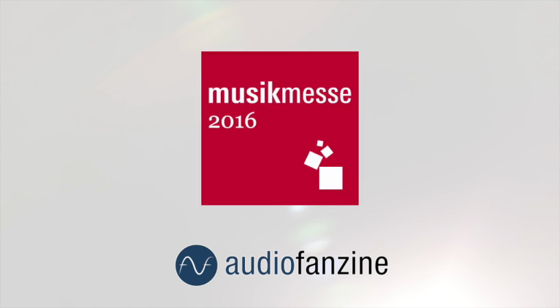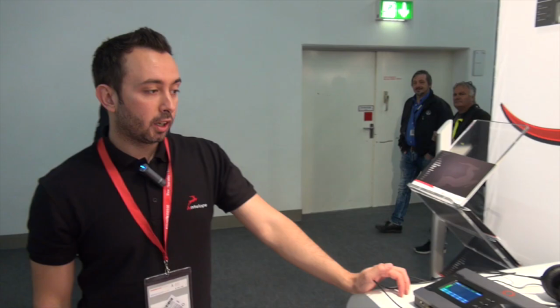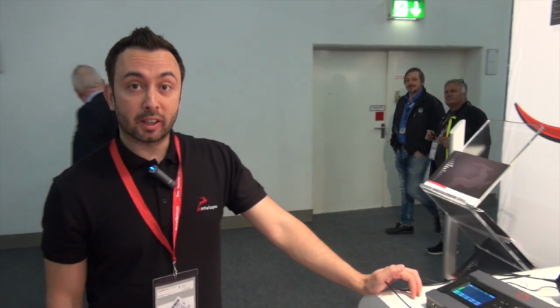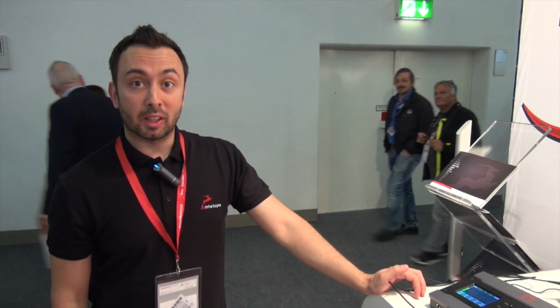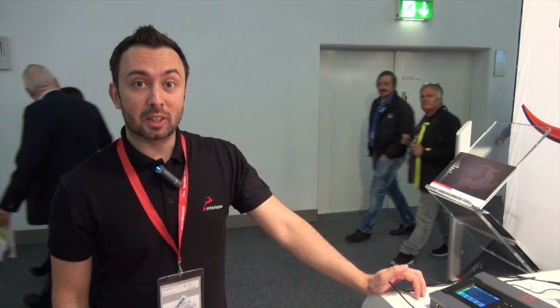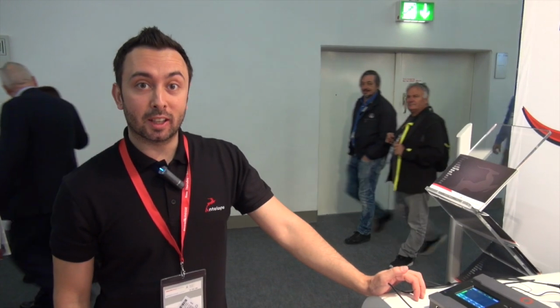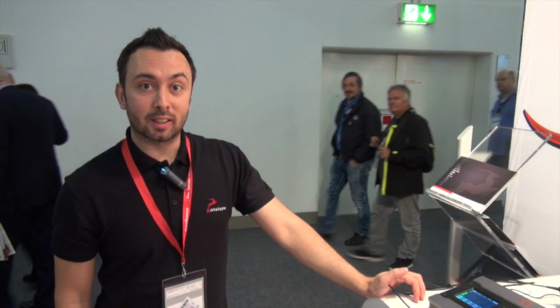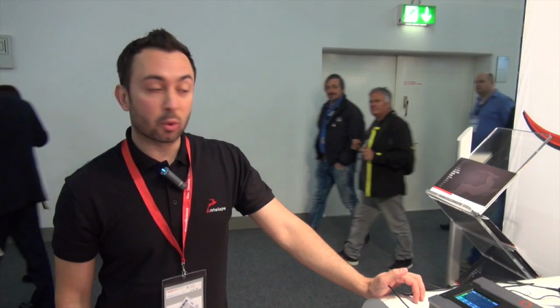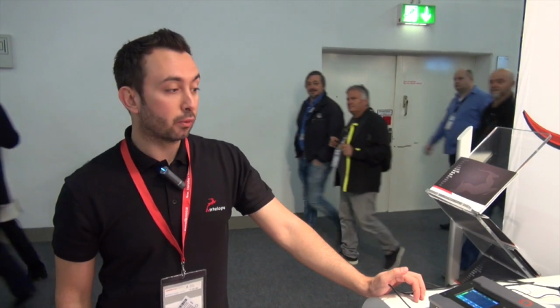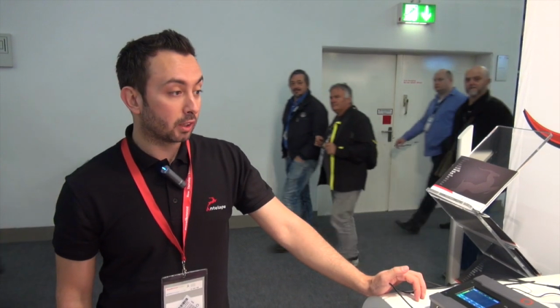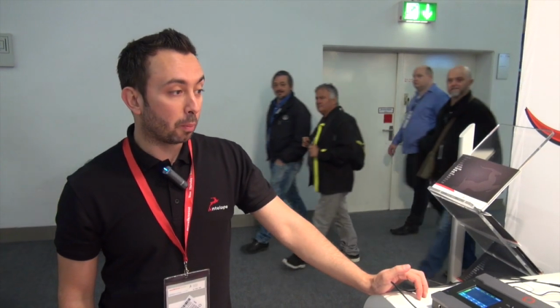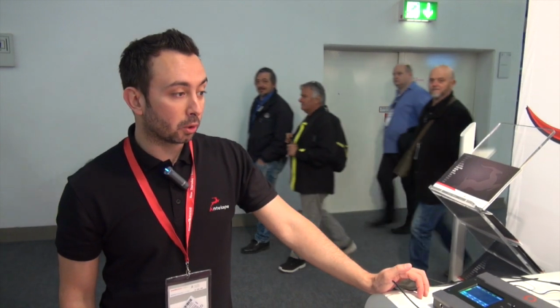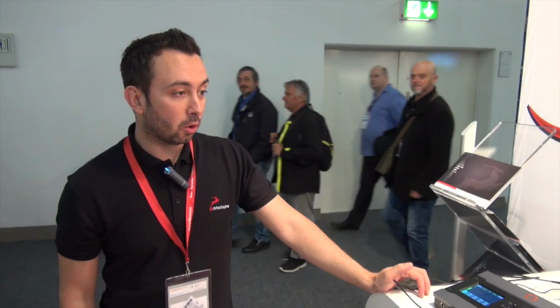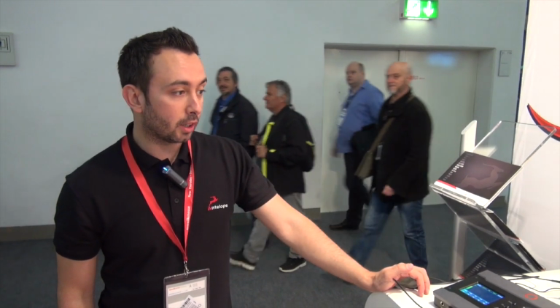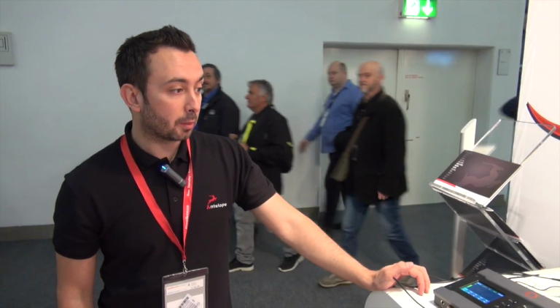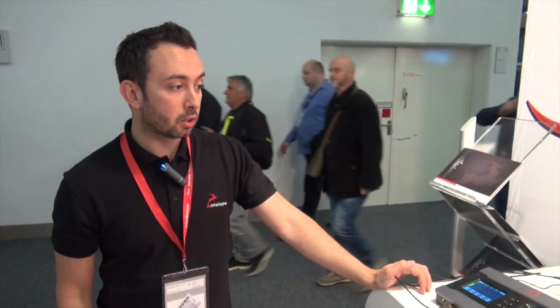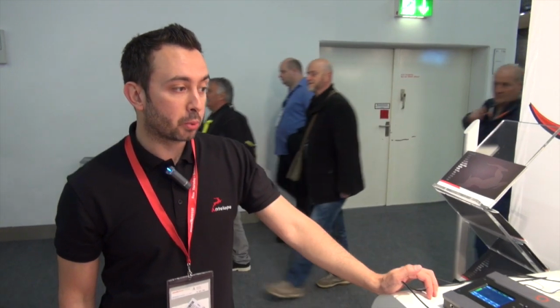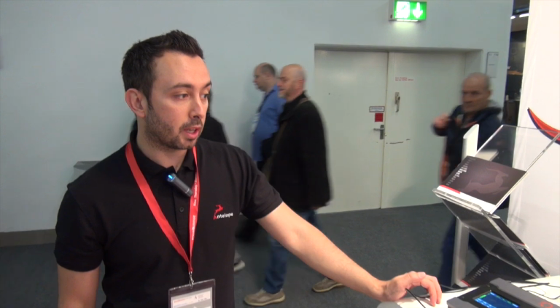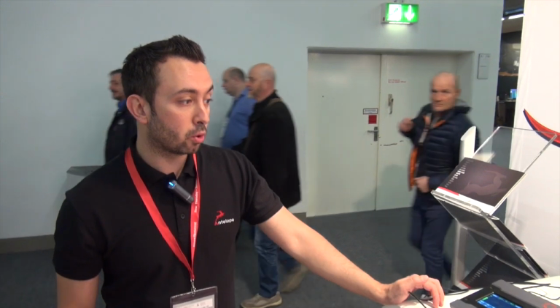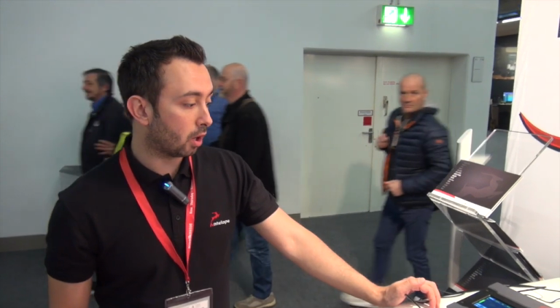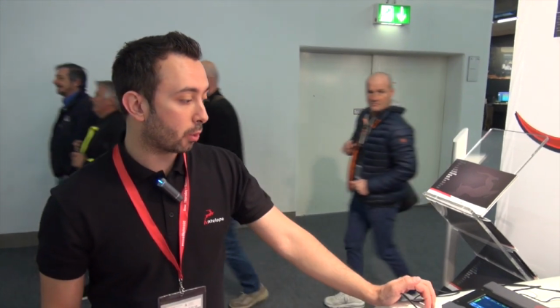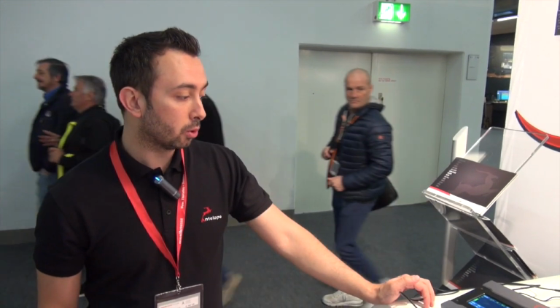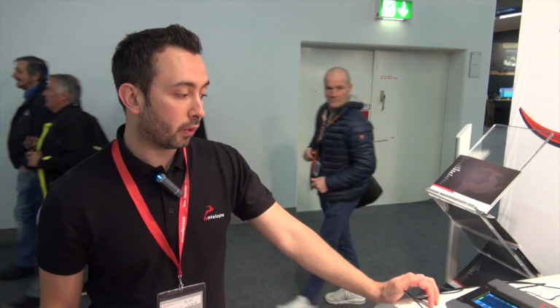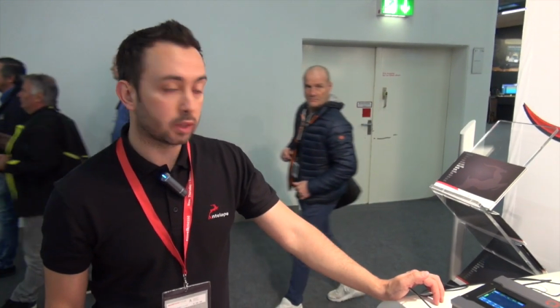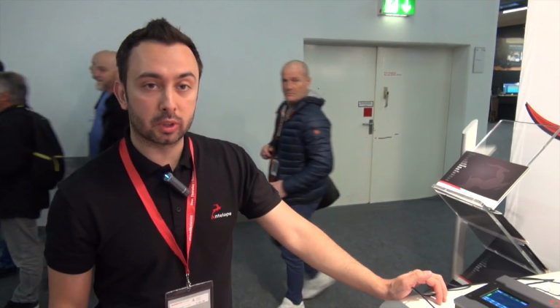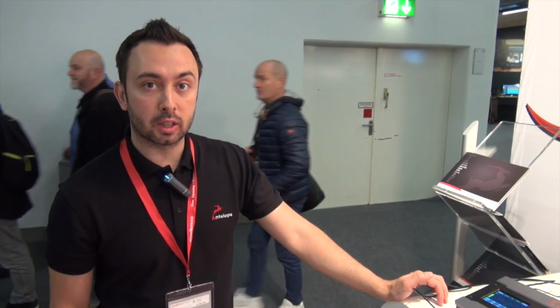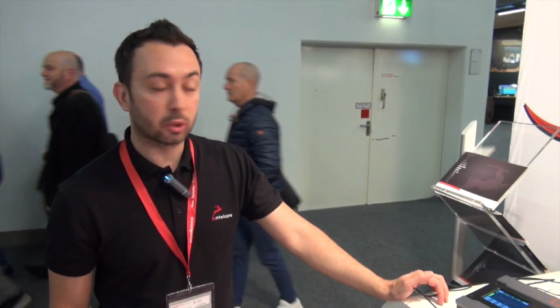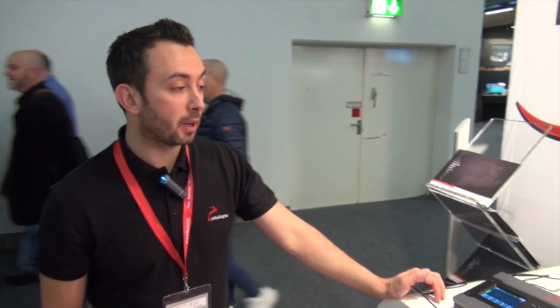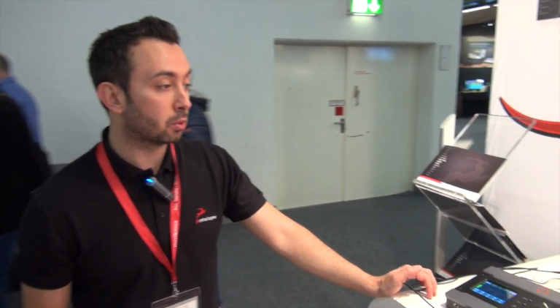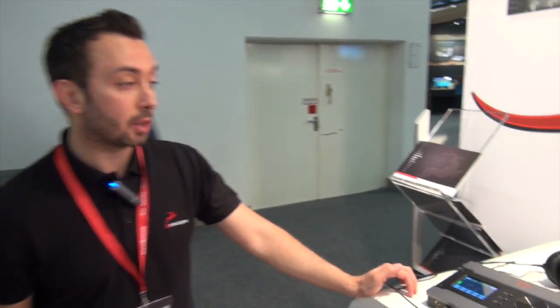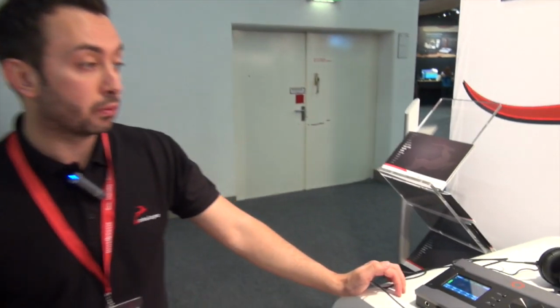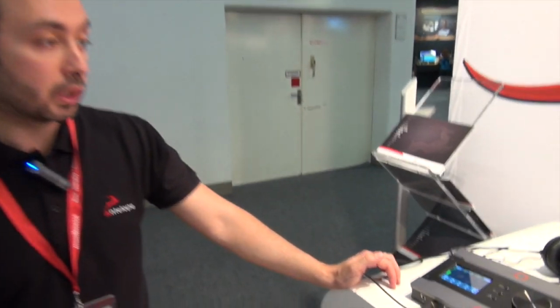Hi, my name is Alex and I'm working for Antelope Audio. I'm here to present our new devices for this year's Music Messe 2015.